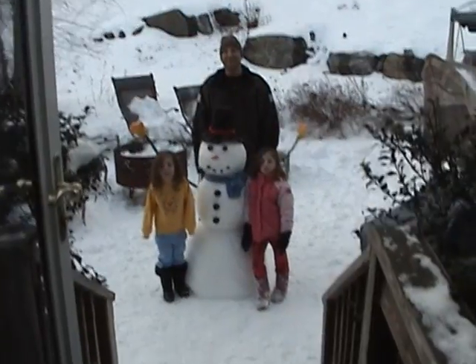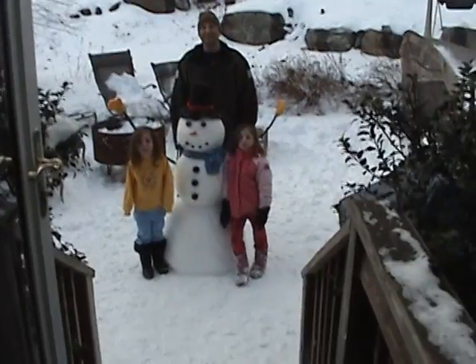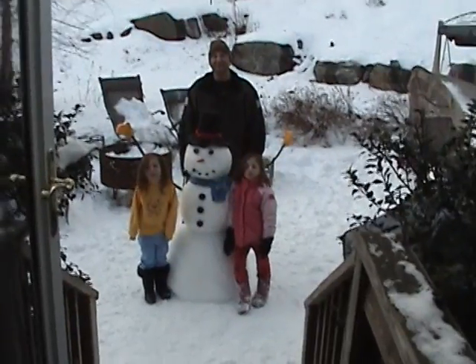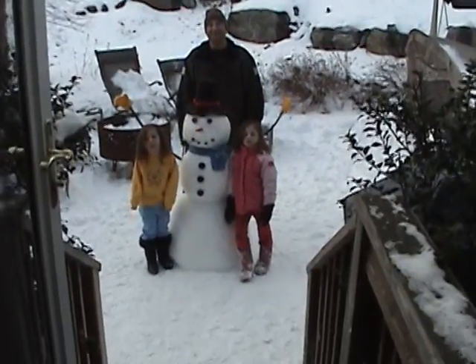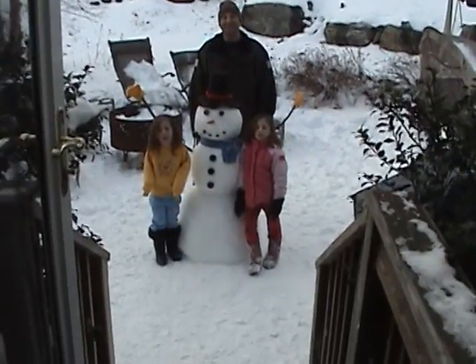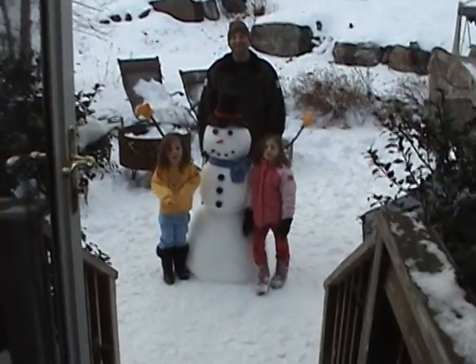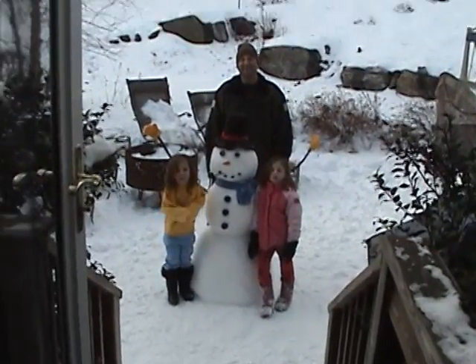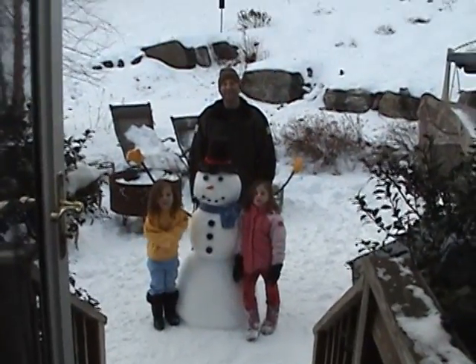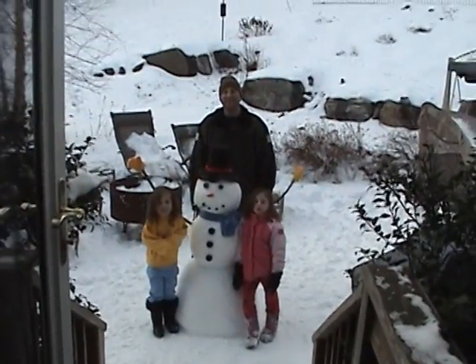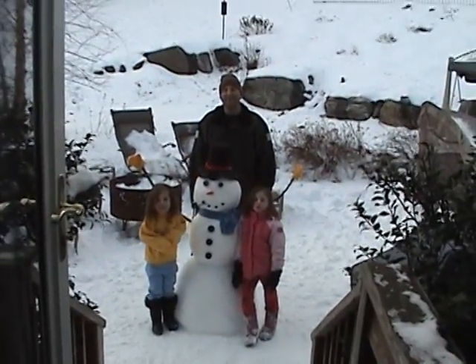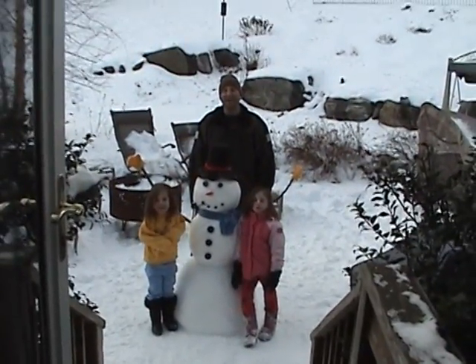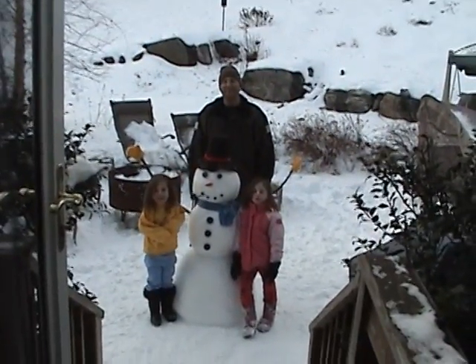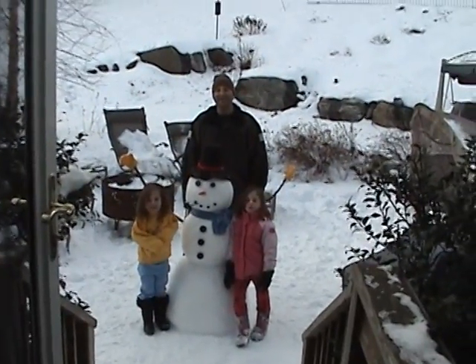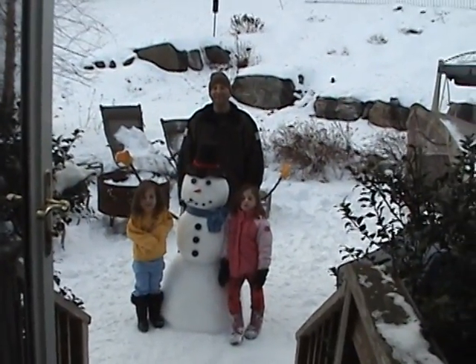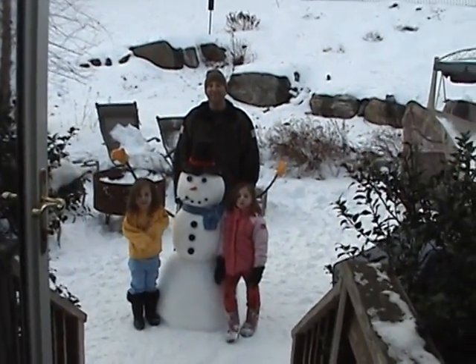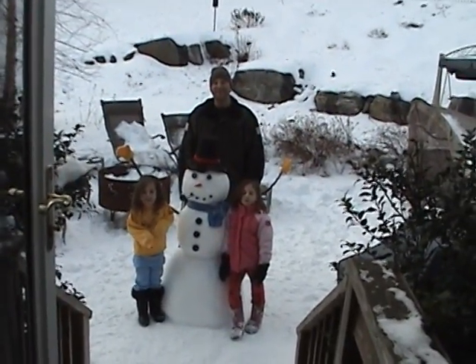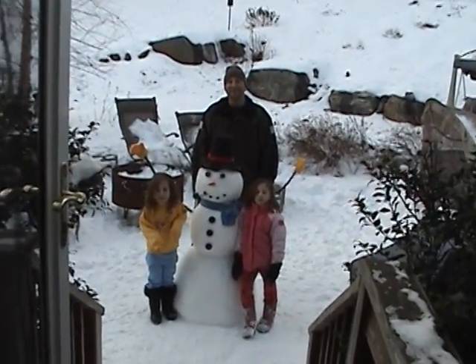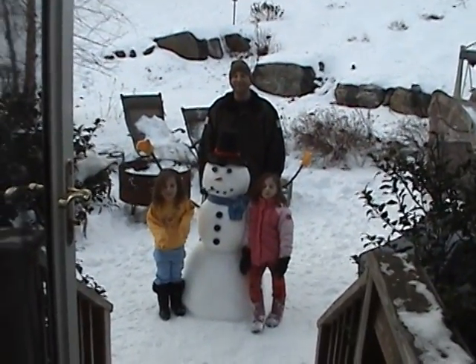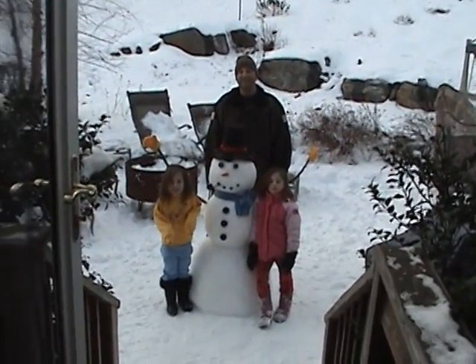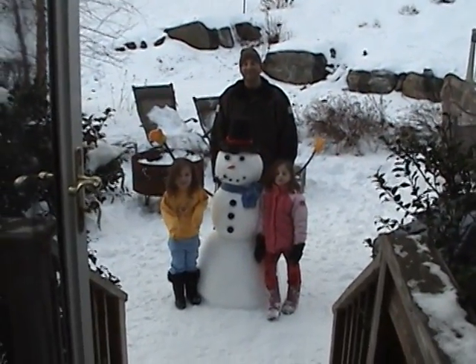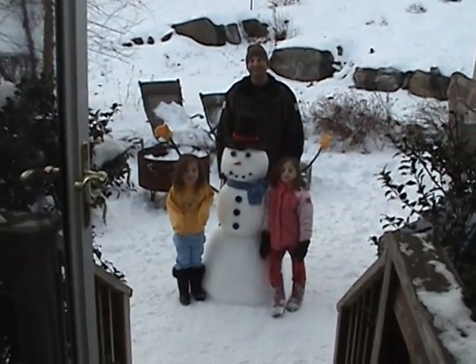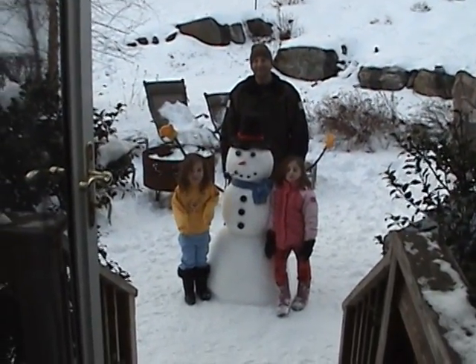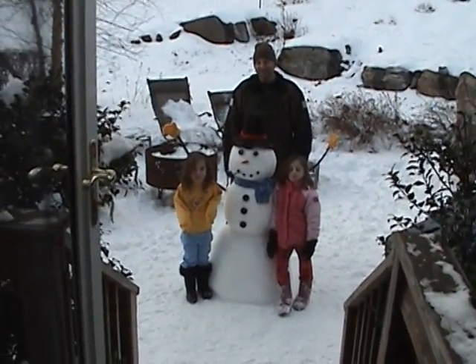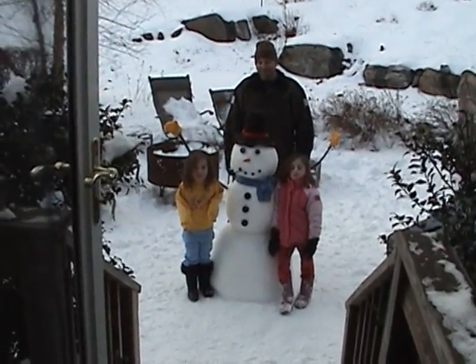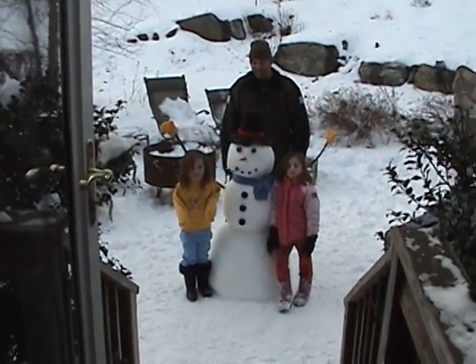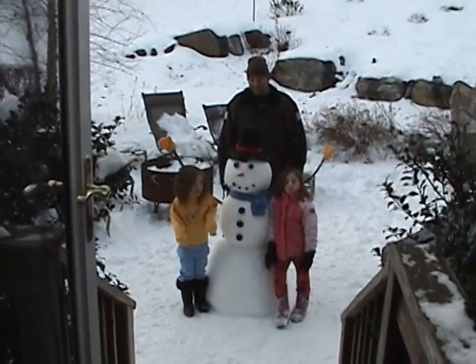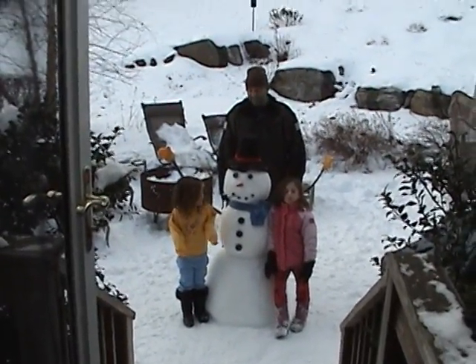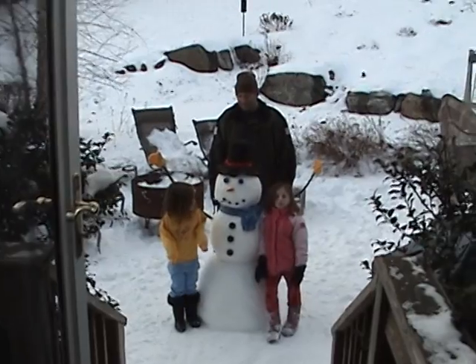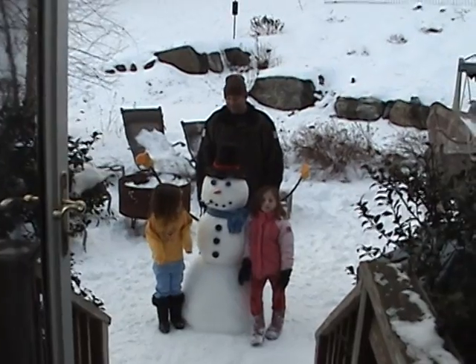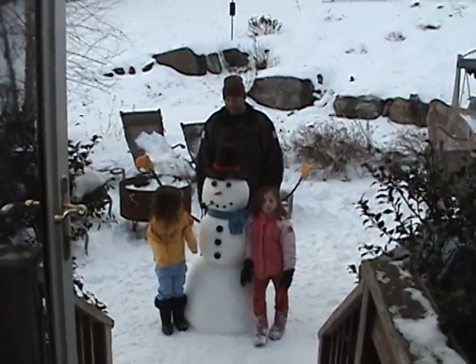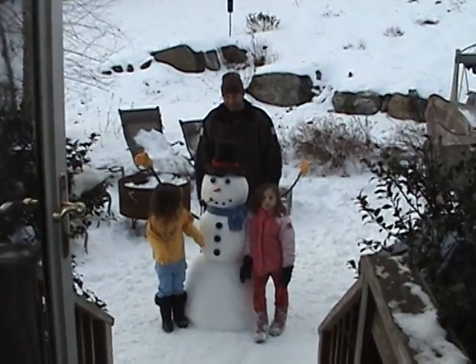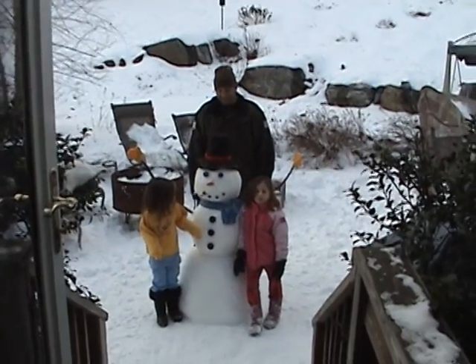There, hello. Hi. It's a real camera. Who made that snowman?